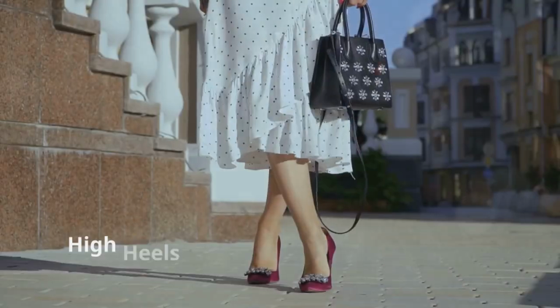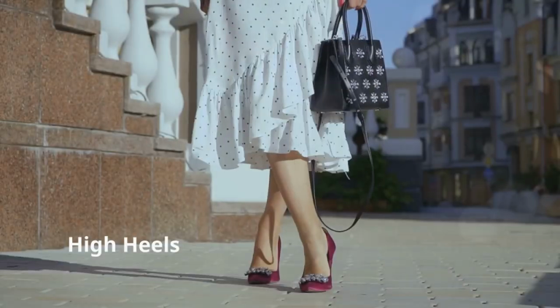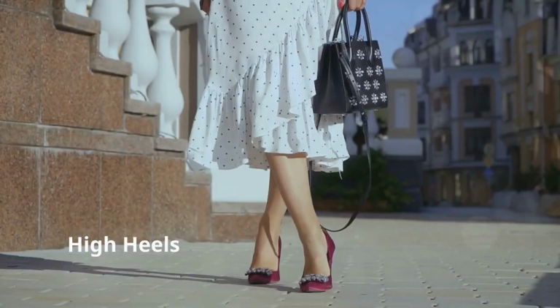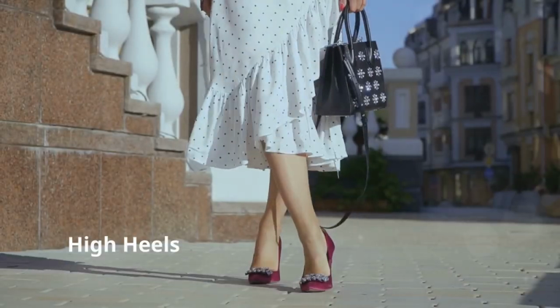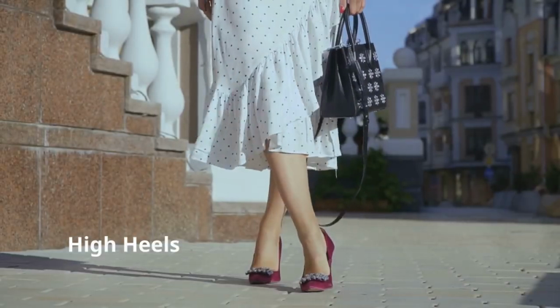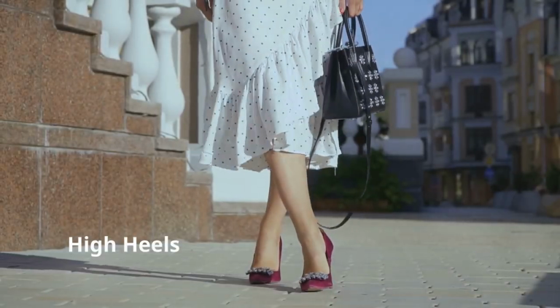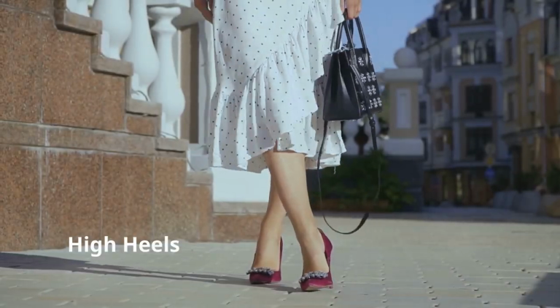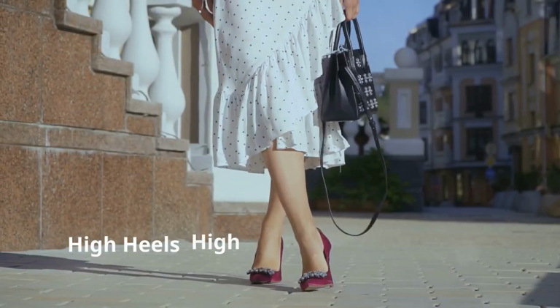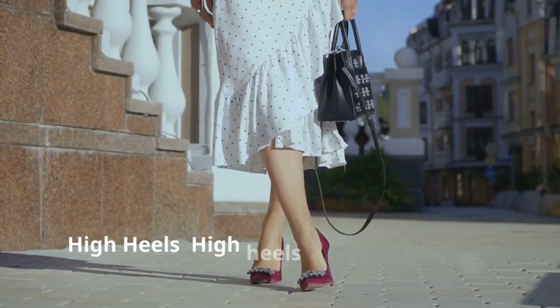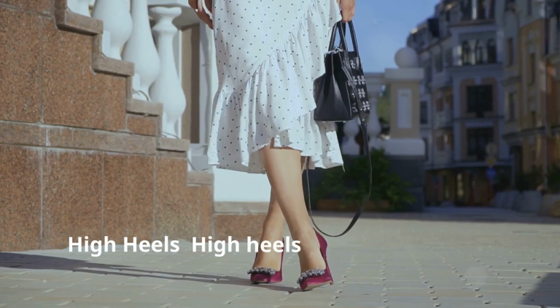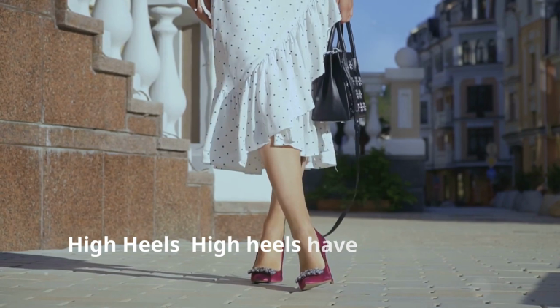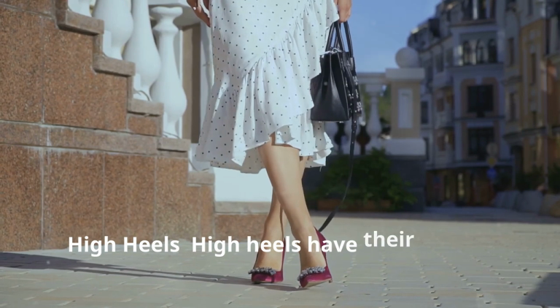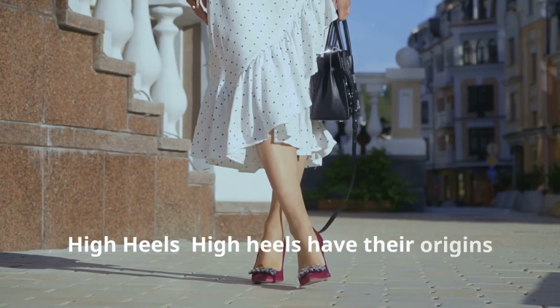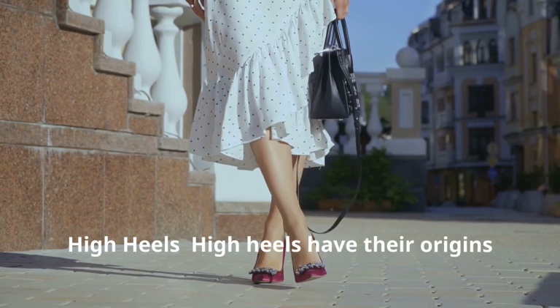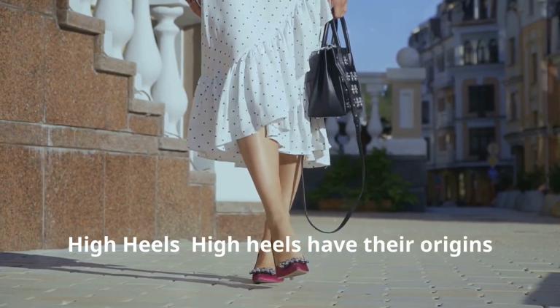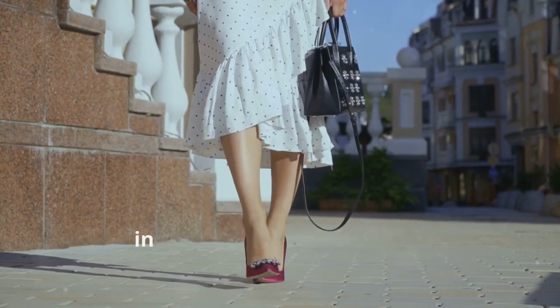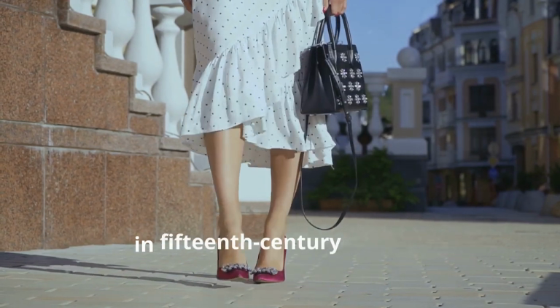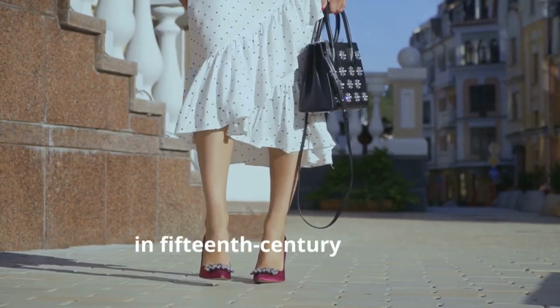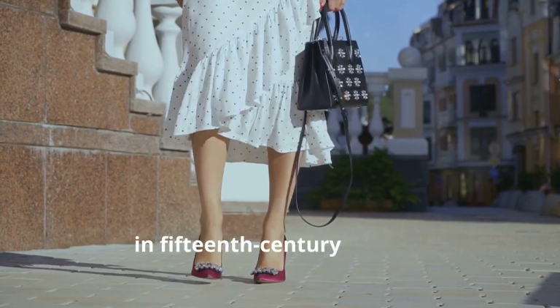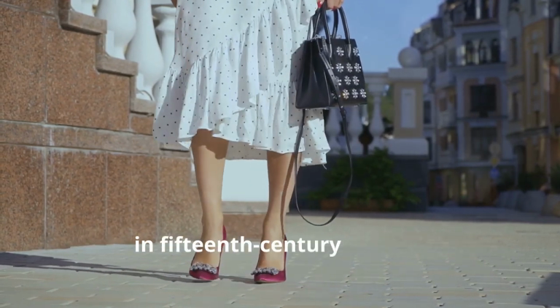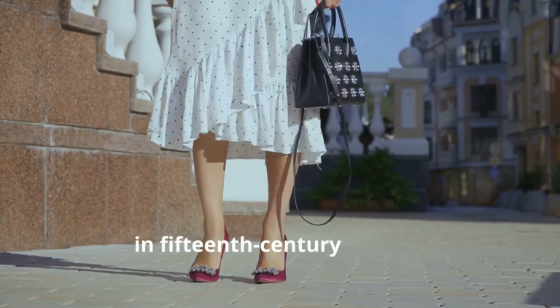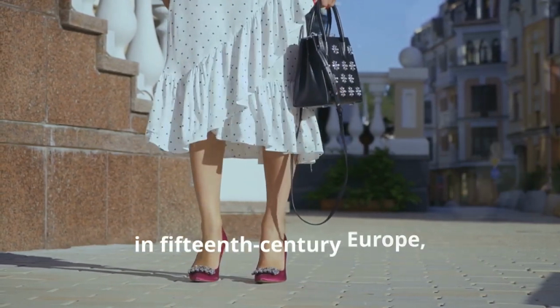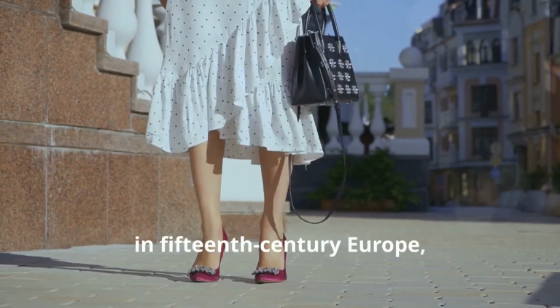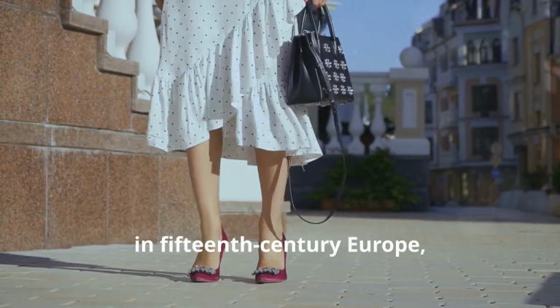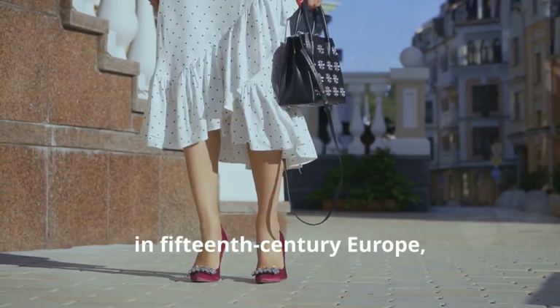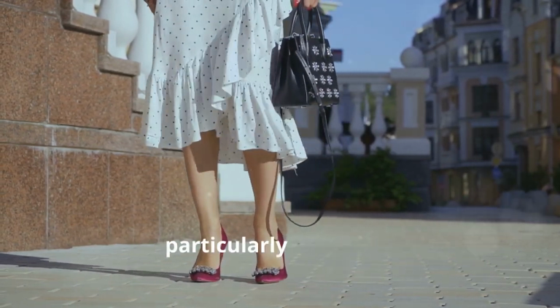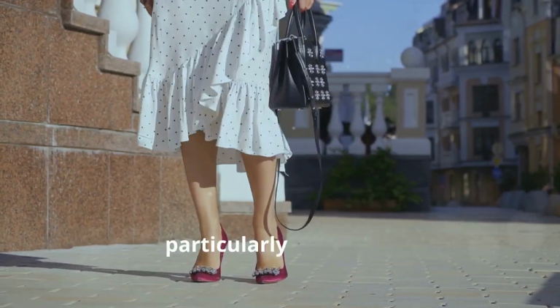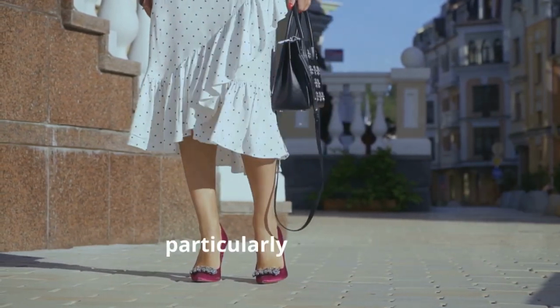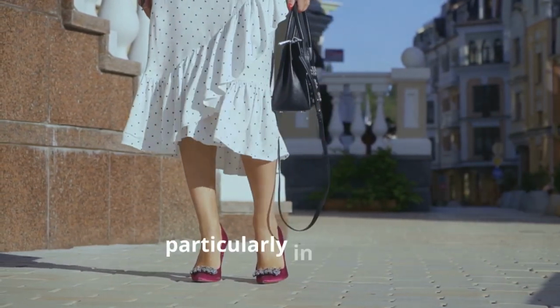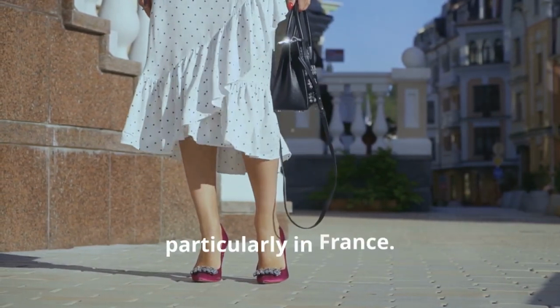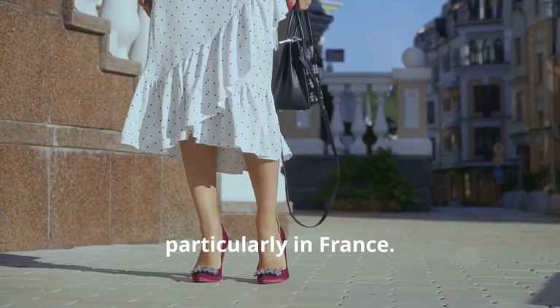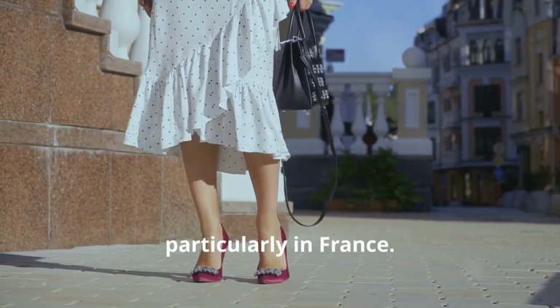6. High heels. High heels have their origins in 15th century Europe, particularly in France.